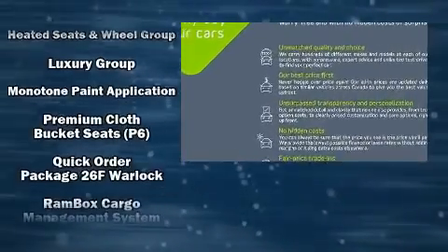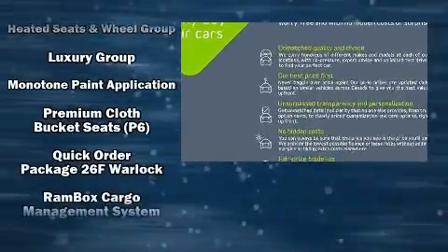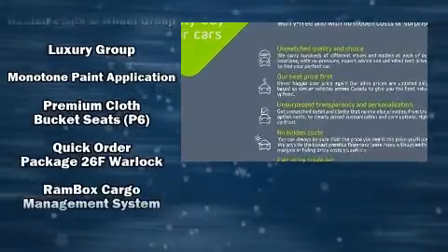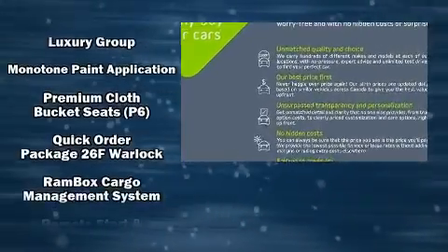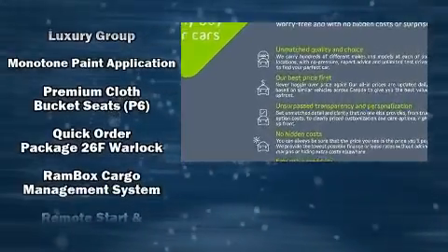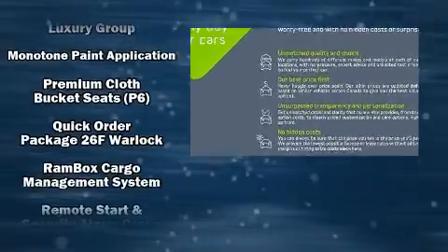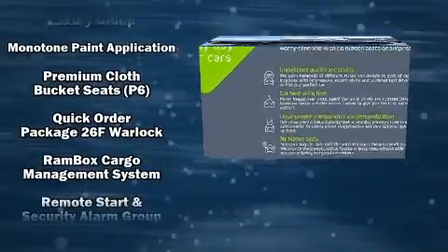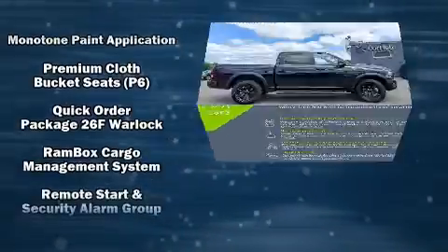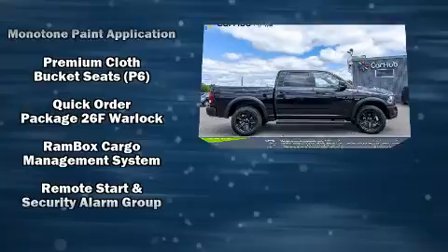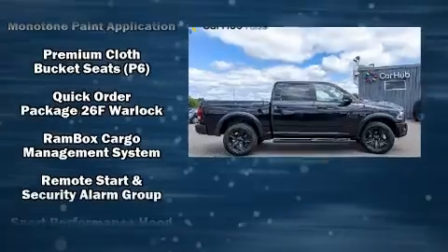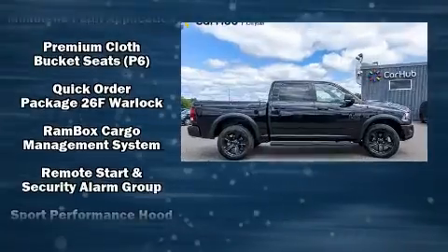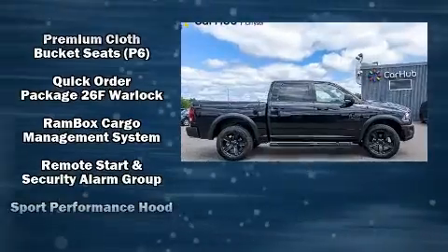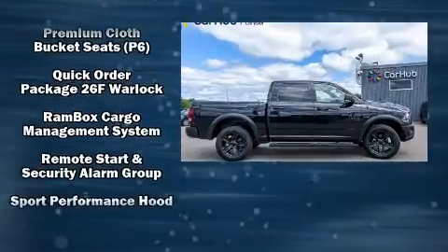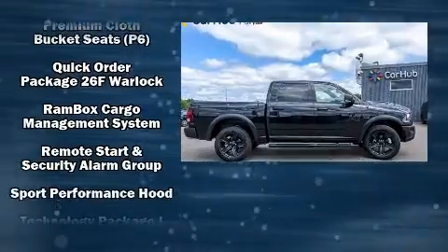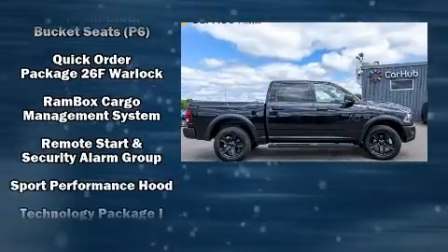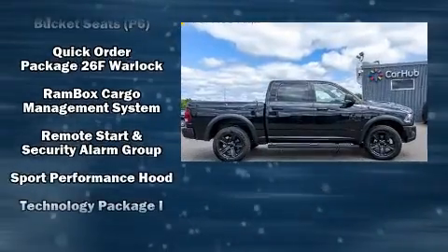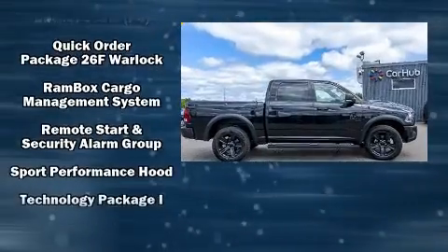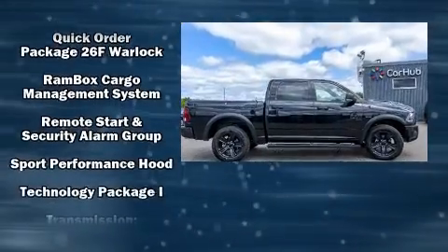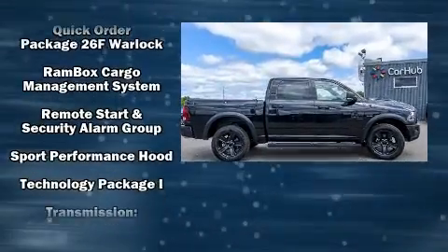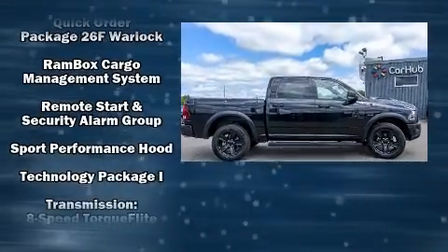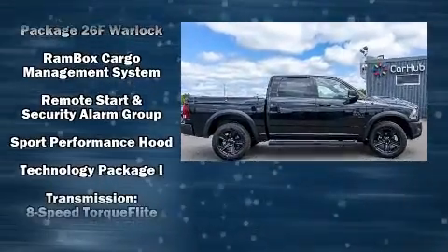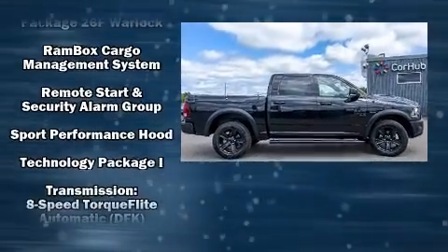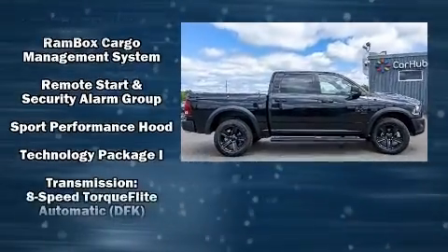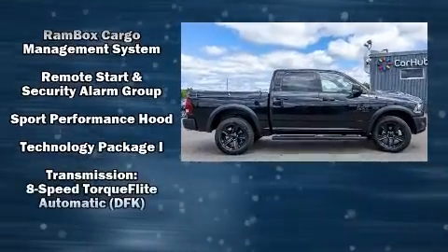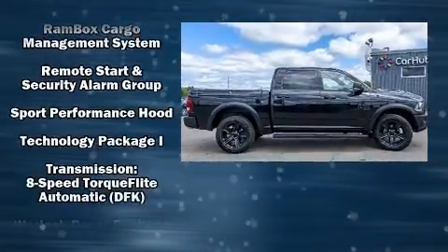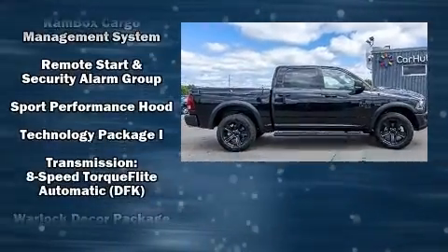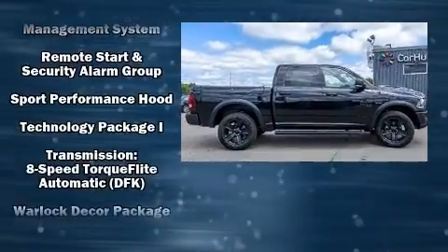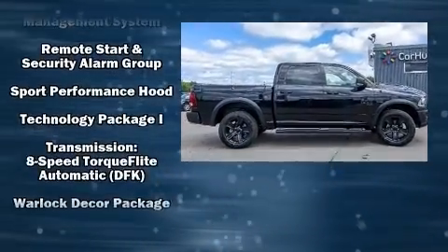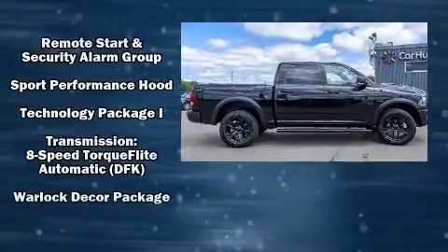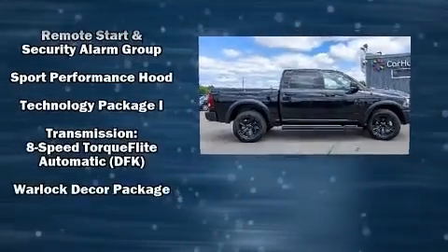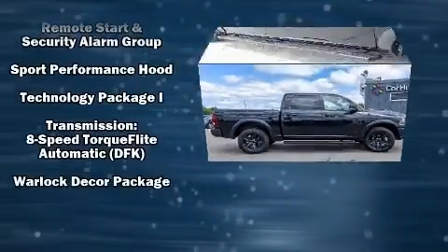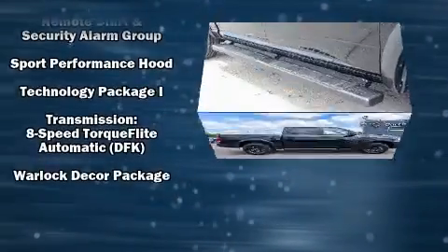Electronic stability control ensures solid grip atop the road surface, no matter how challenging the driving conditions.